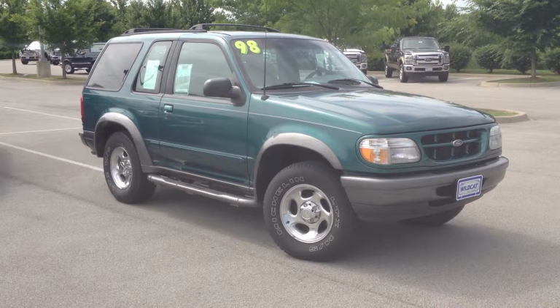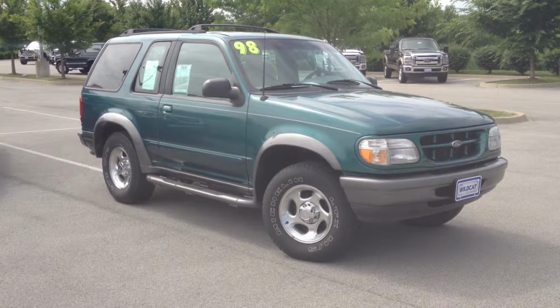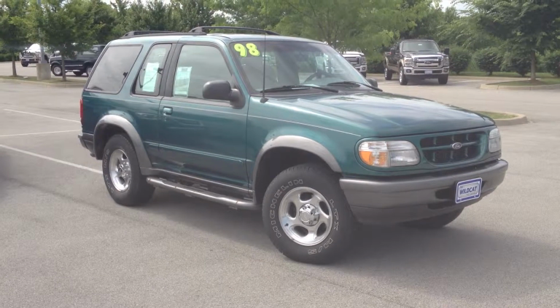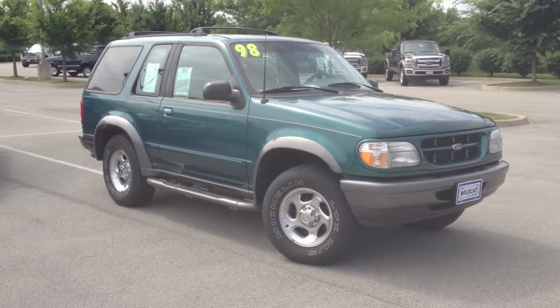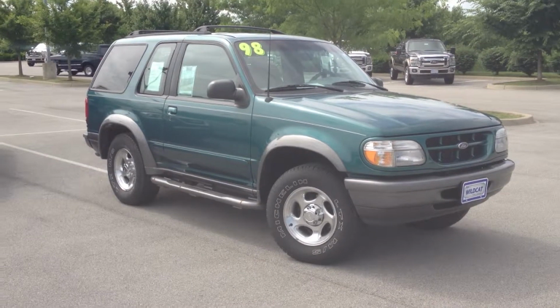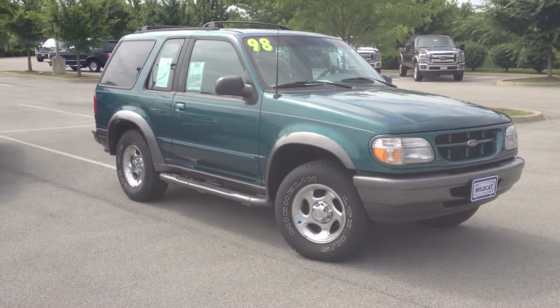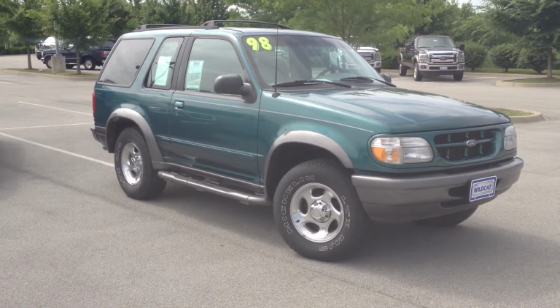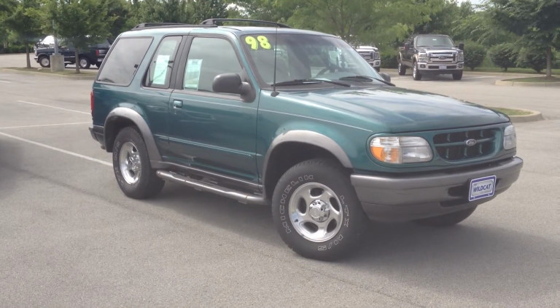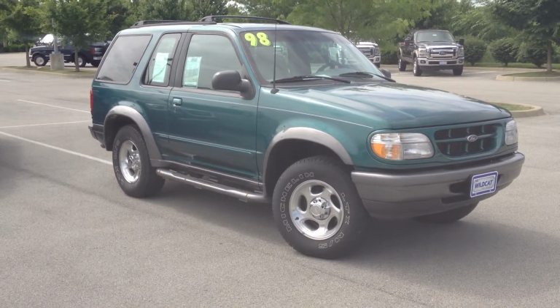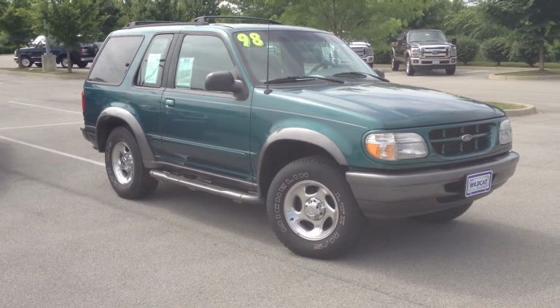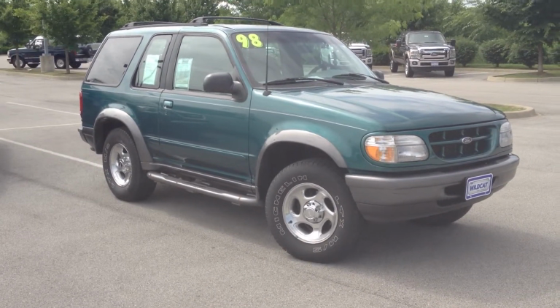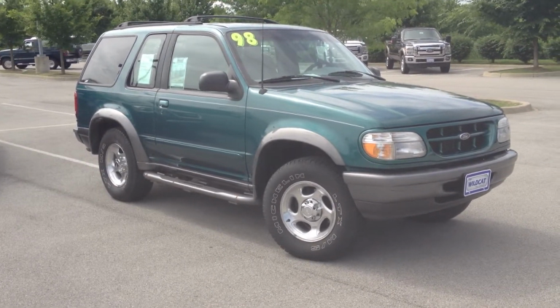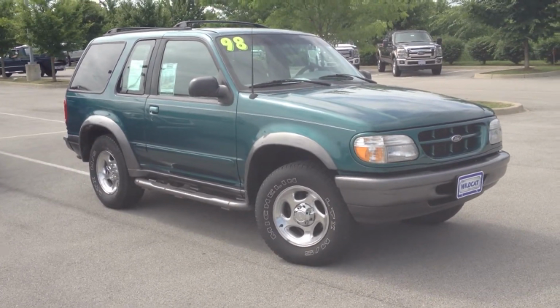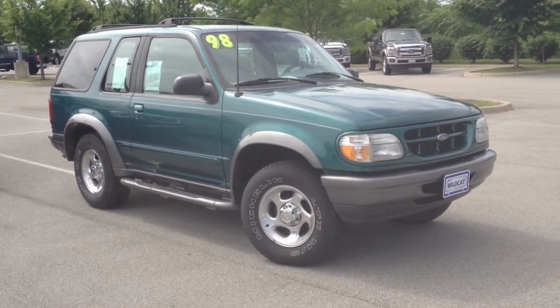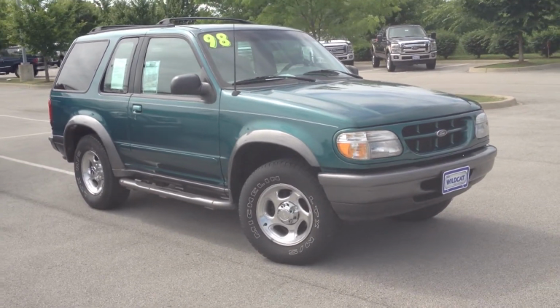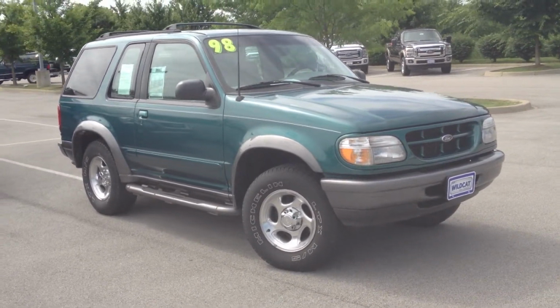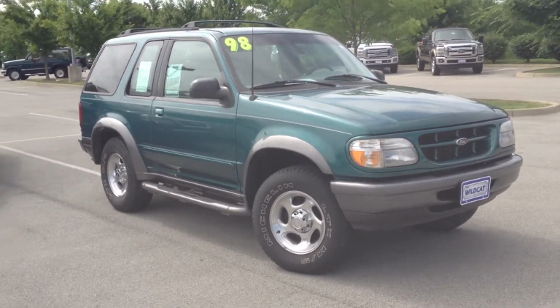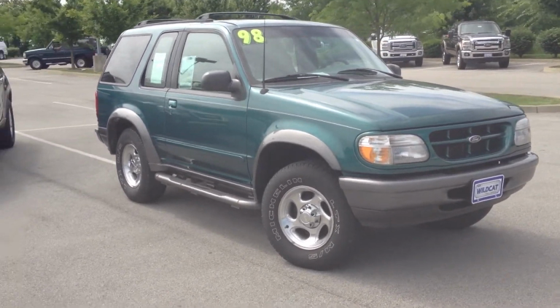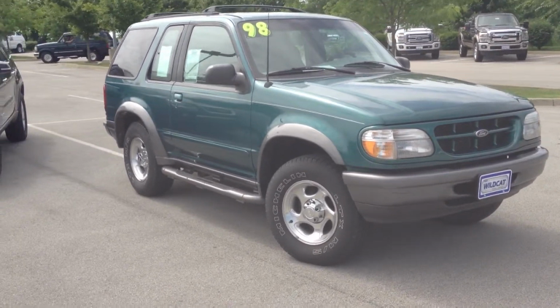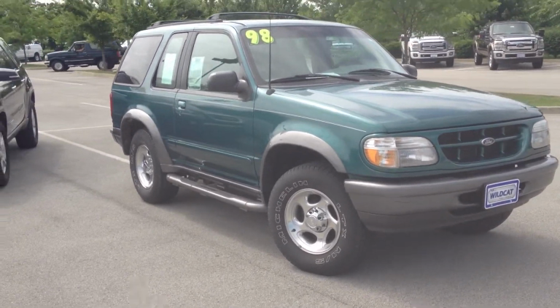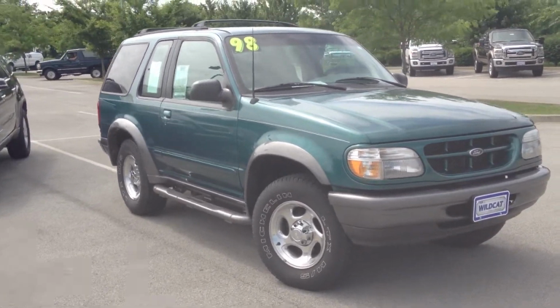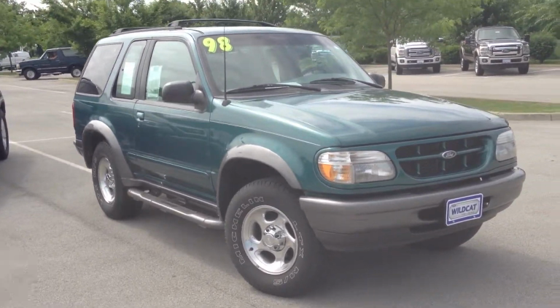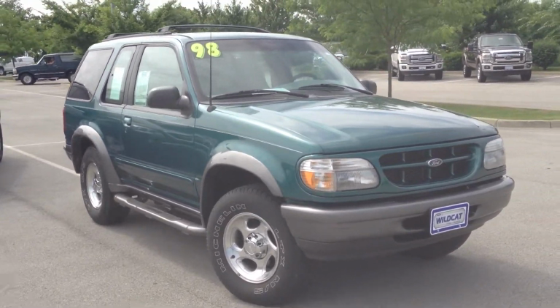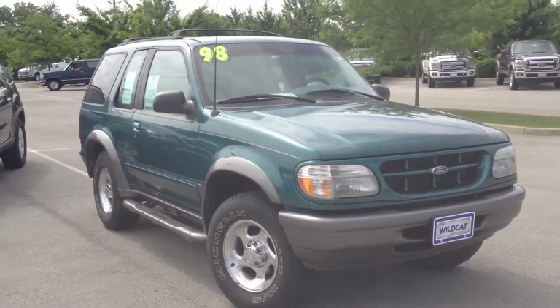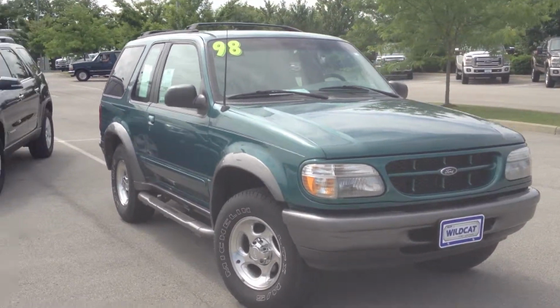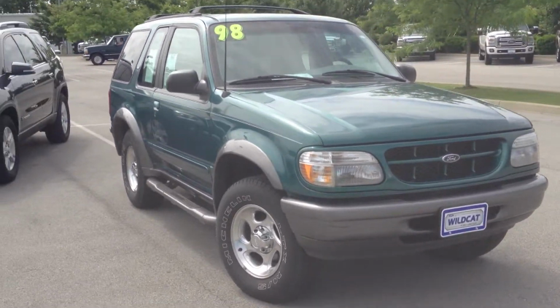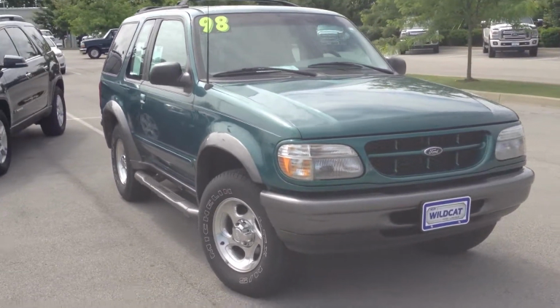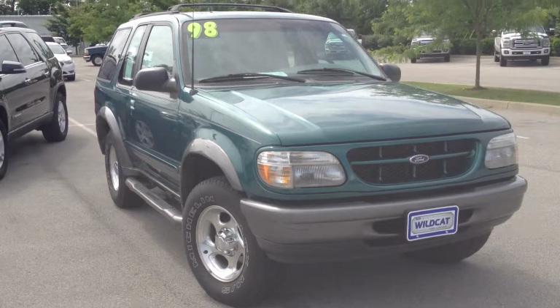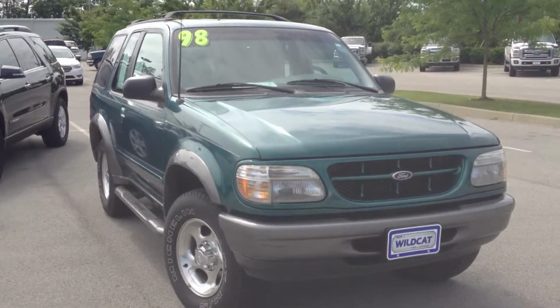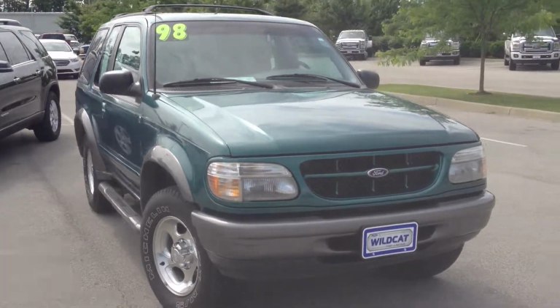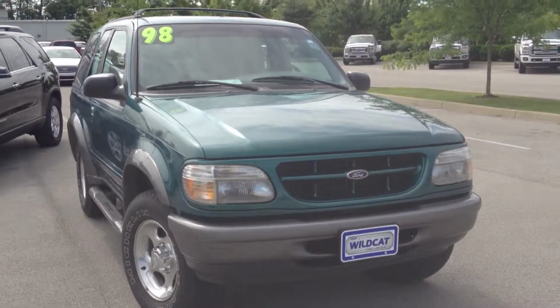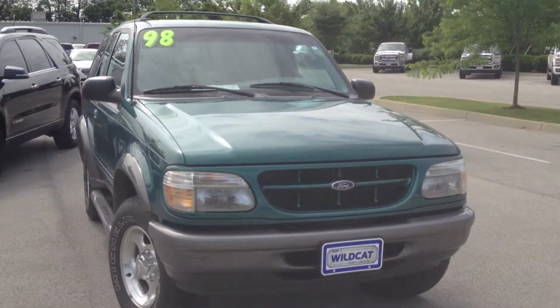Hey, it's Jared here at Wildcat Ford. Here's that 98 Explorer — give you a quick look at it real quick.